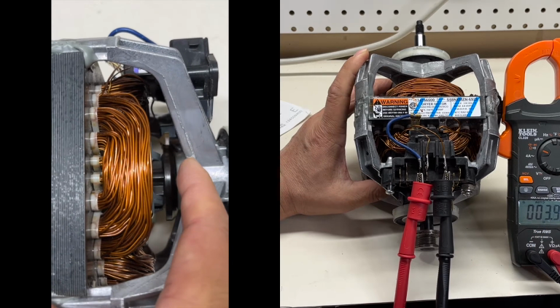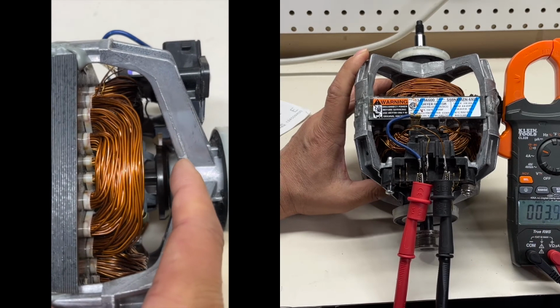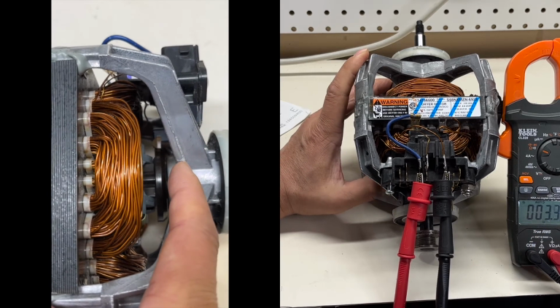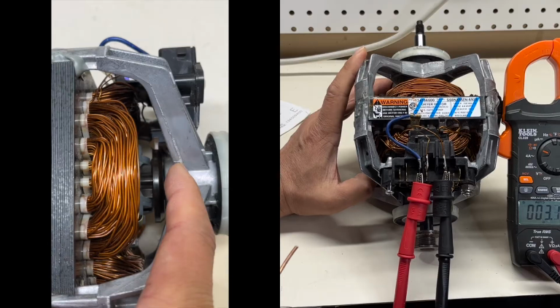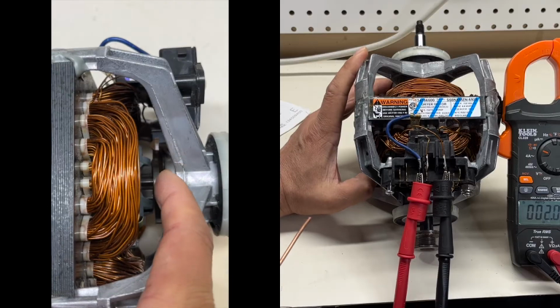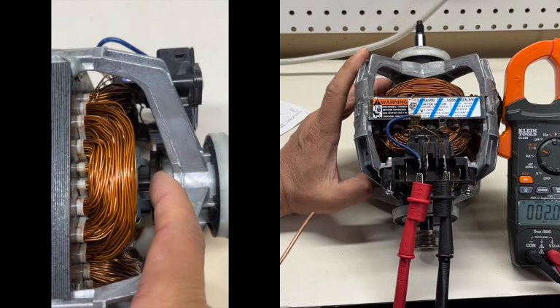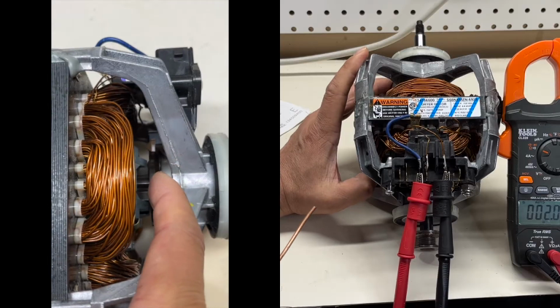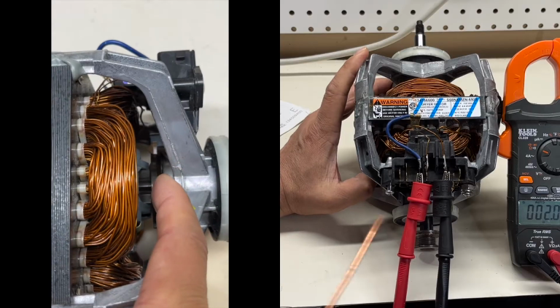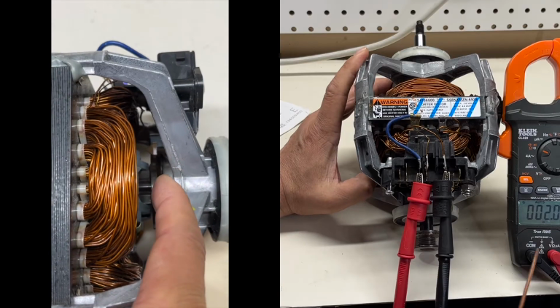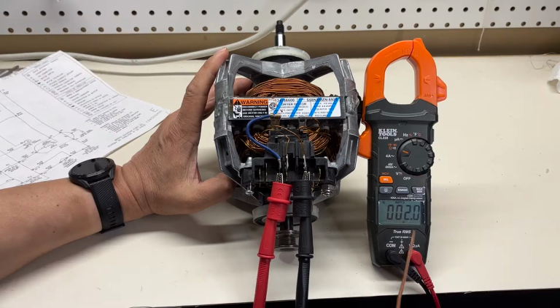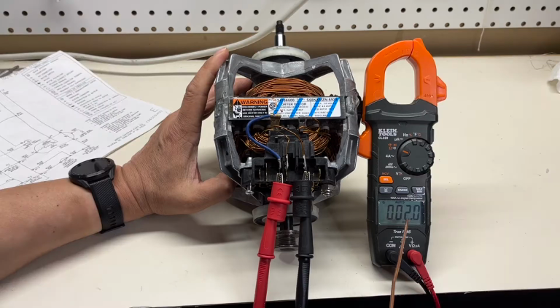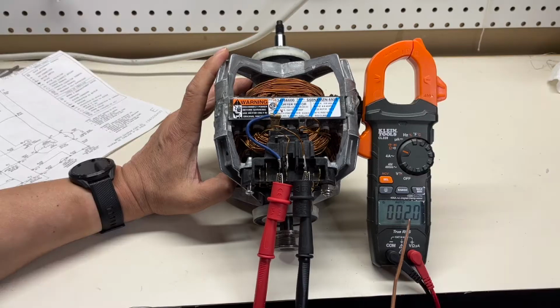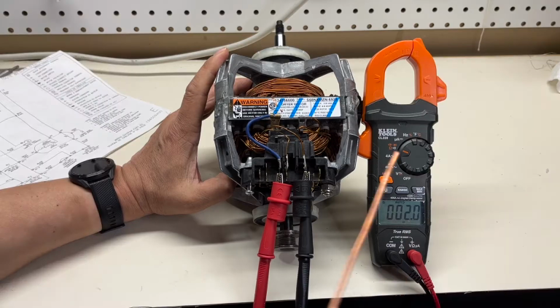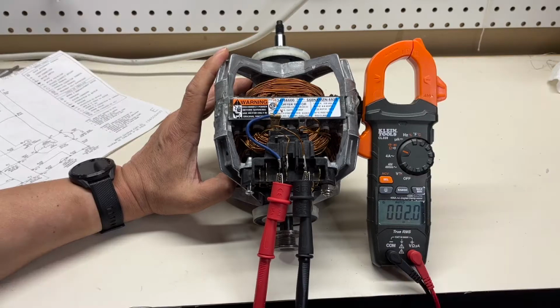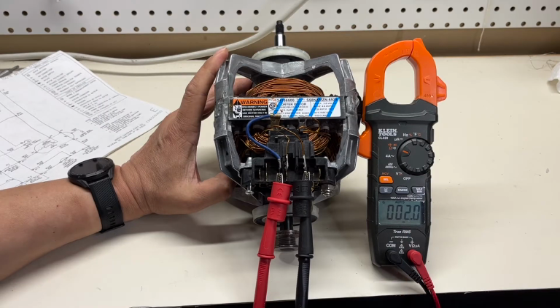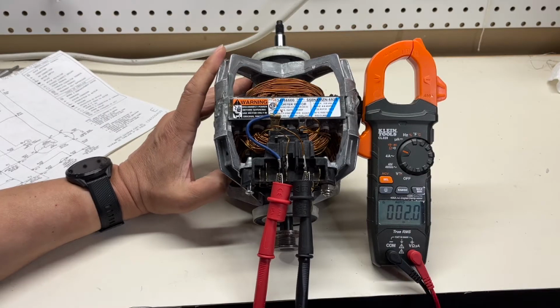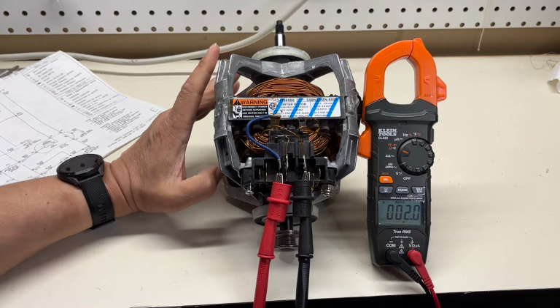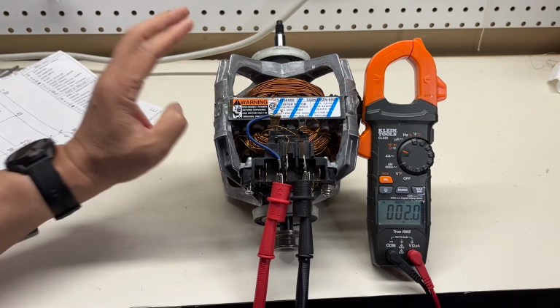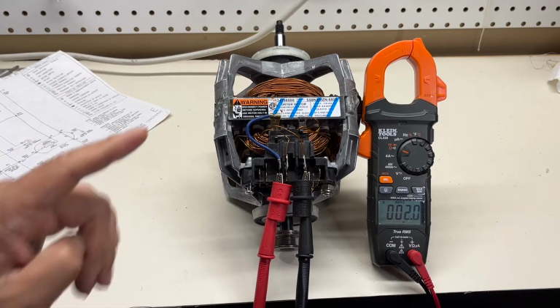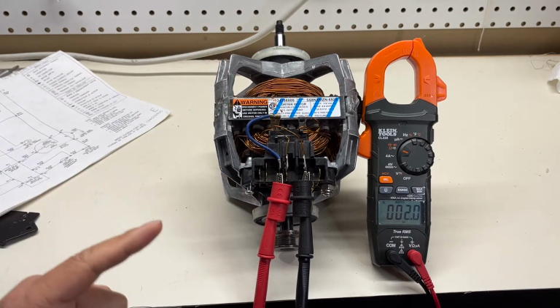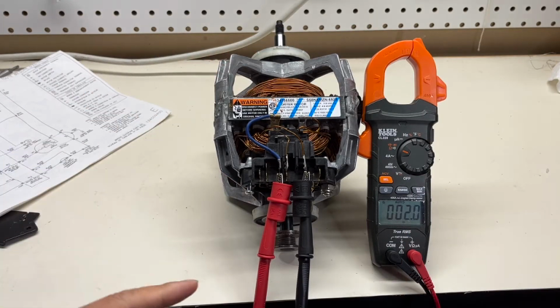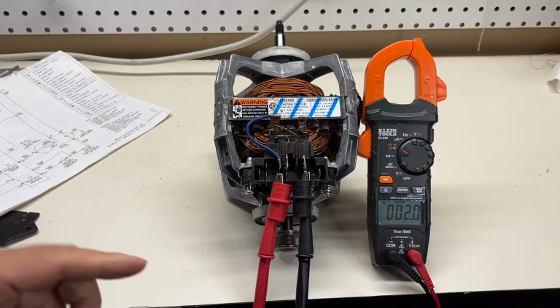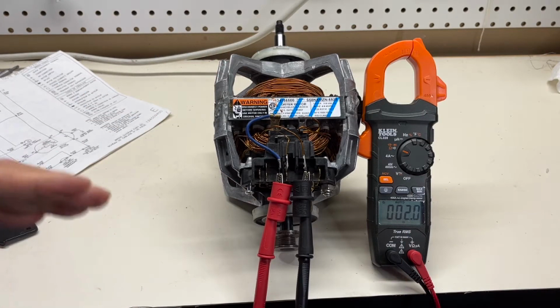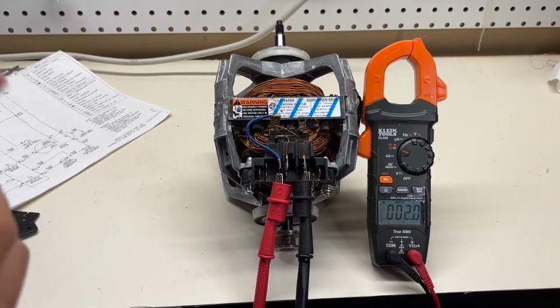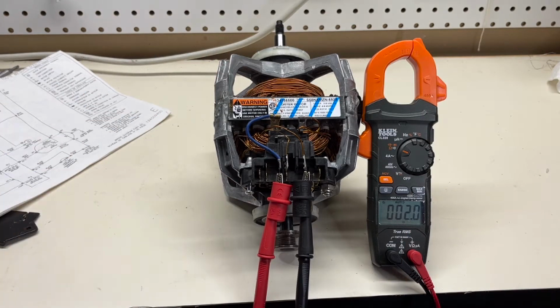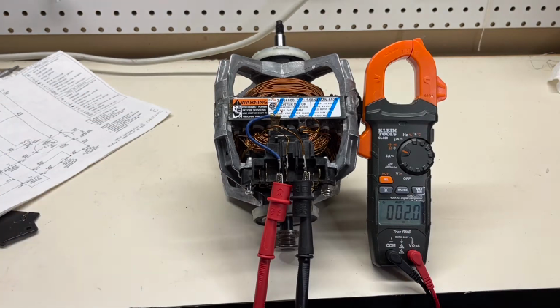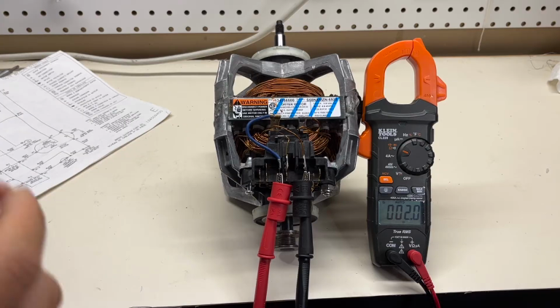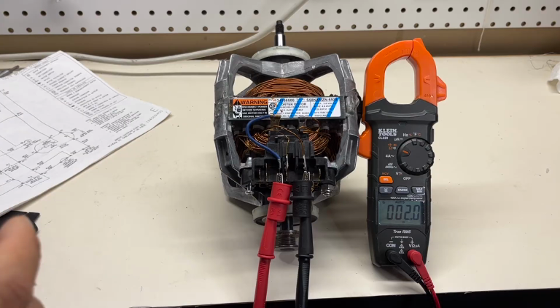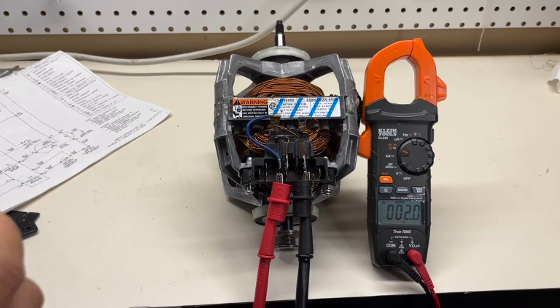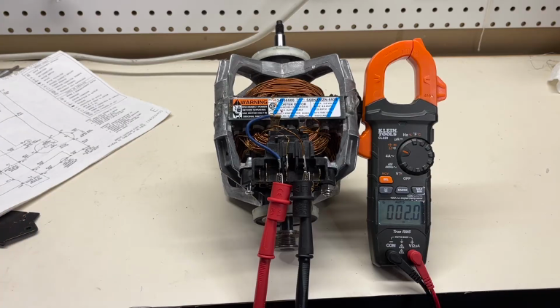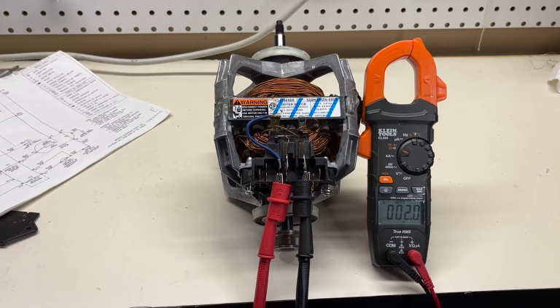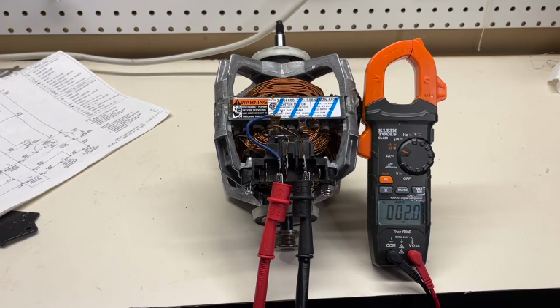When I release it, it goes back to 2.0 ohms. That means both windings are working.